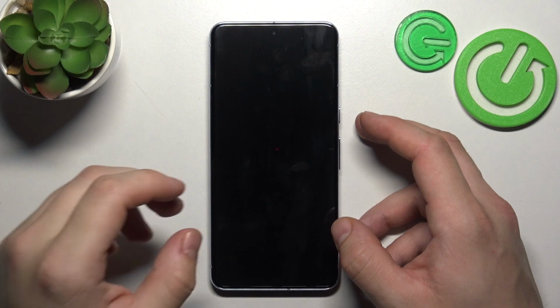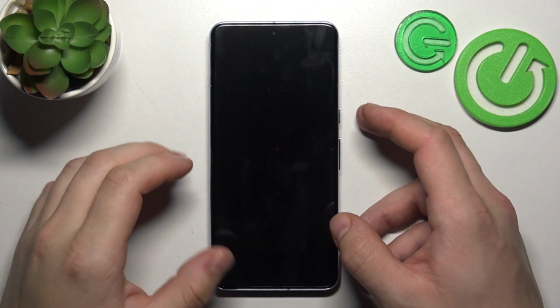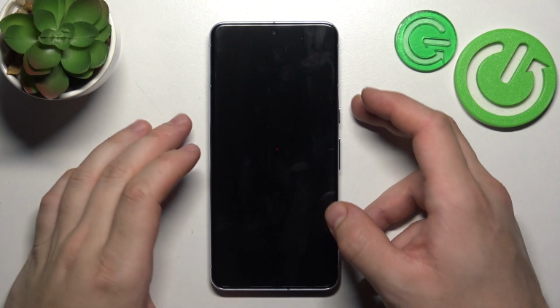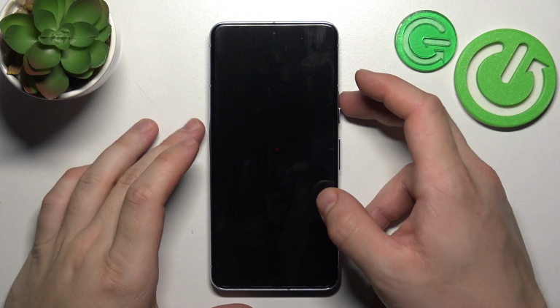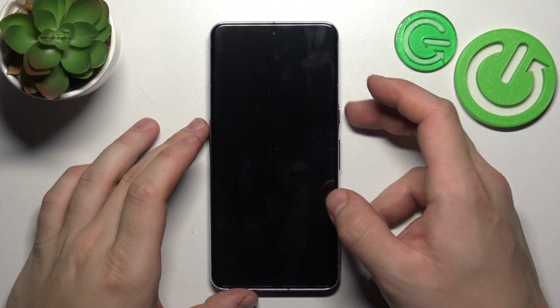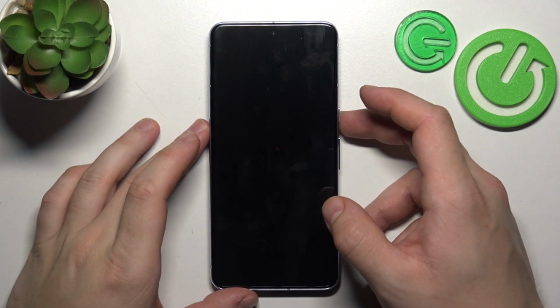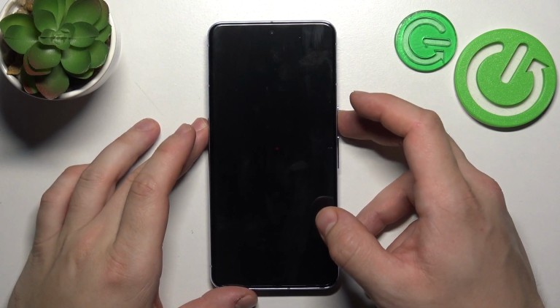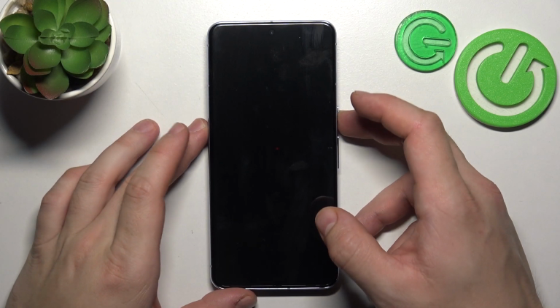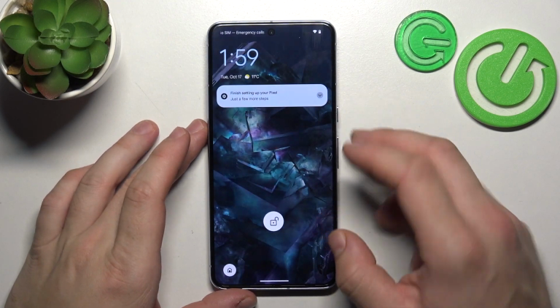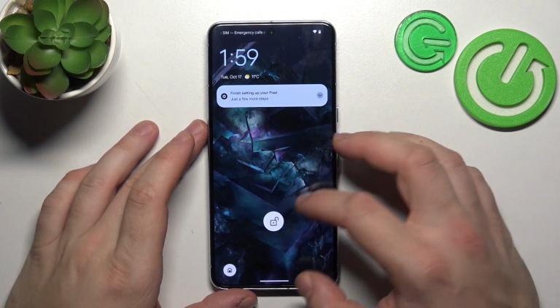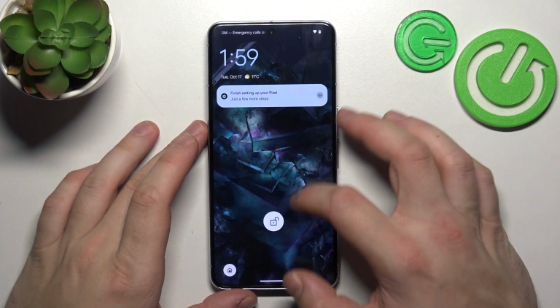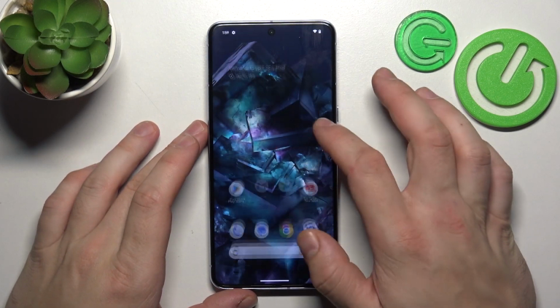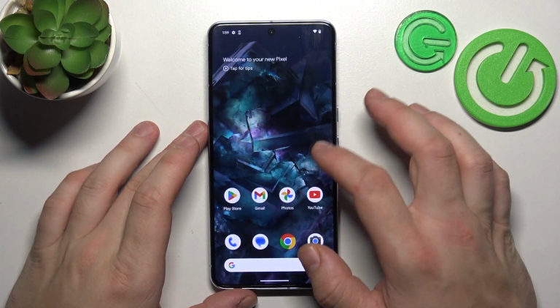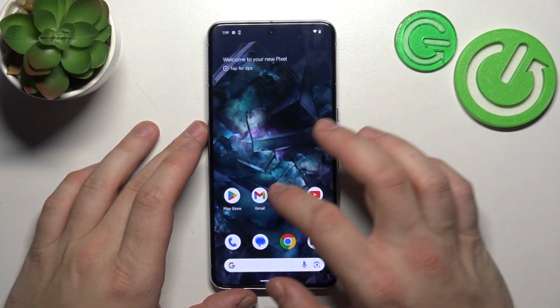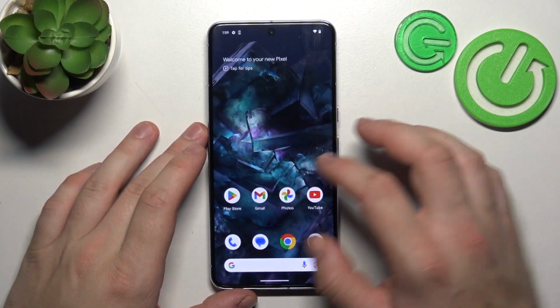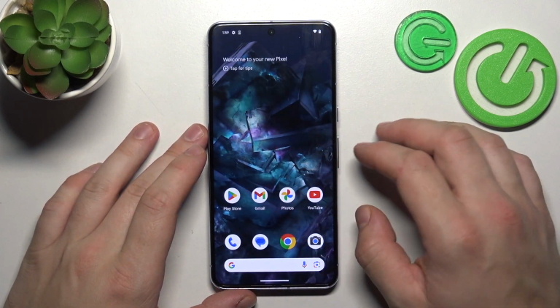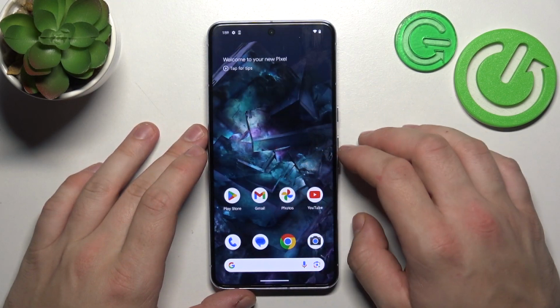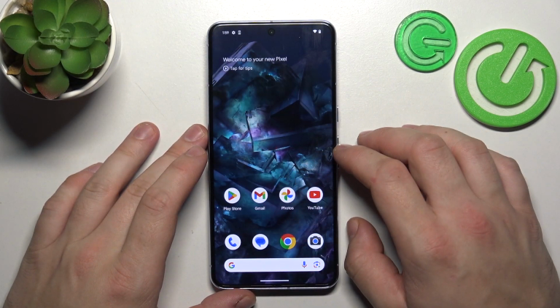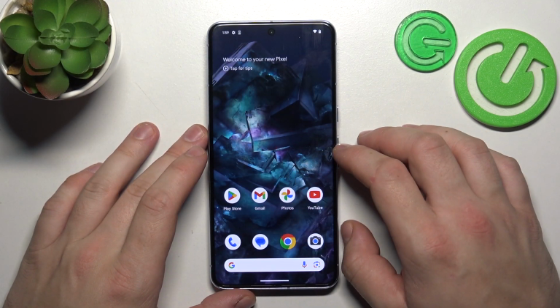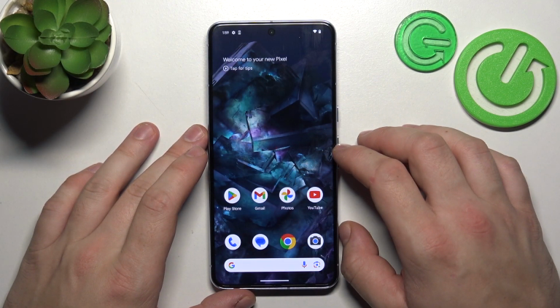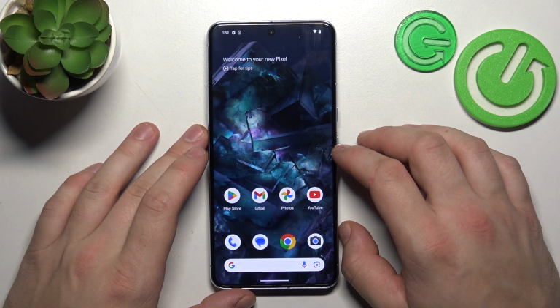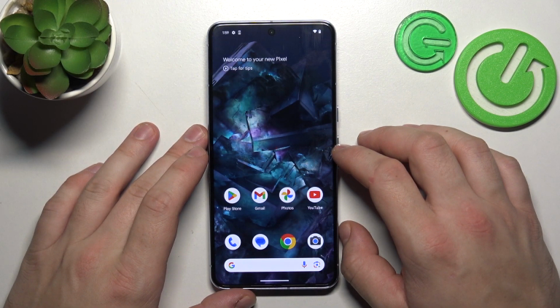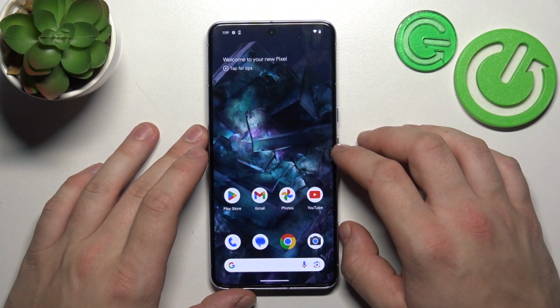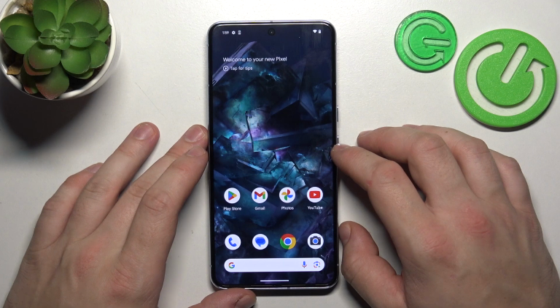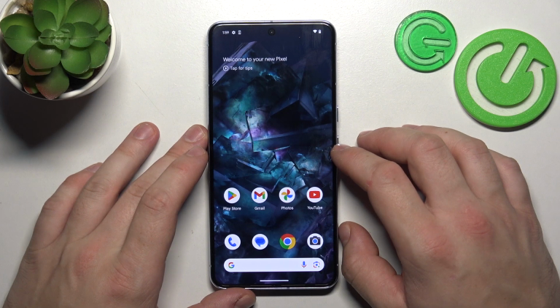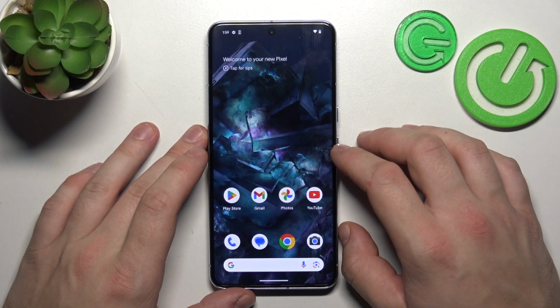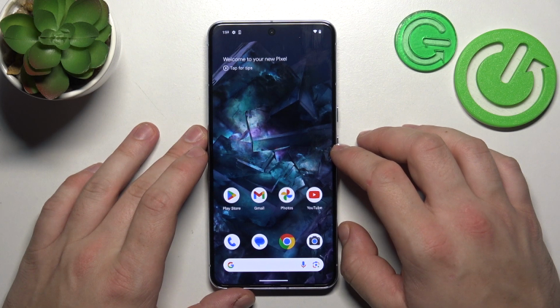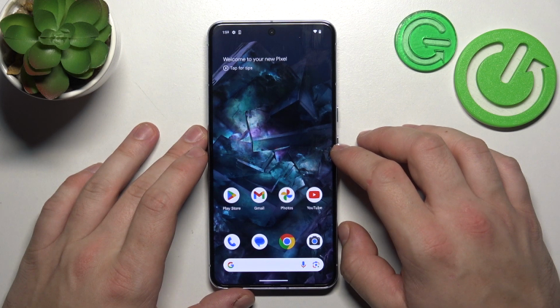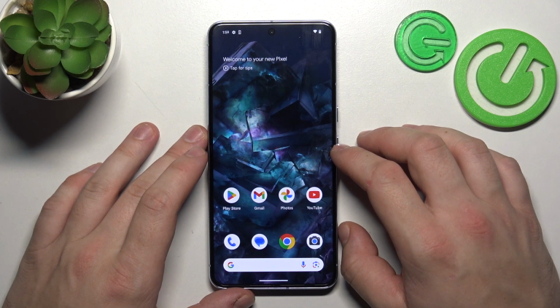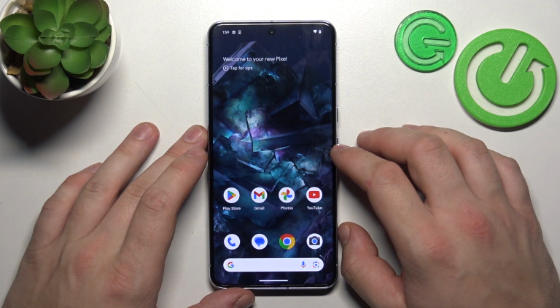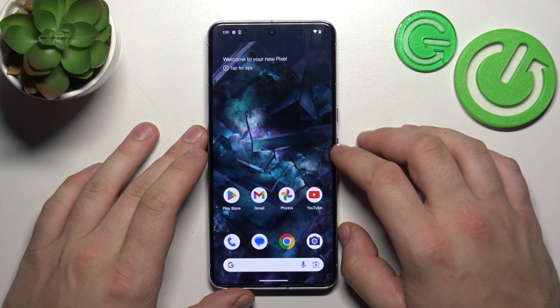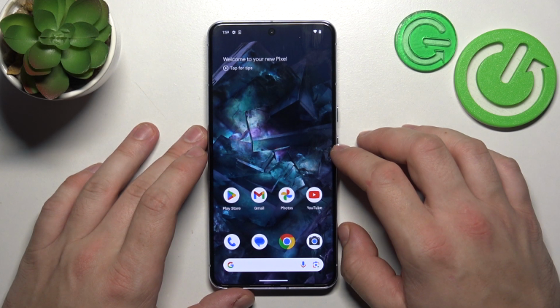Hello, in front of me I've got Google Pixel 8 Pro. In this video I'll show you all unlock methods.